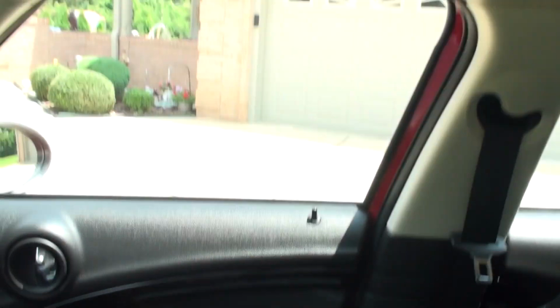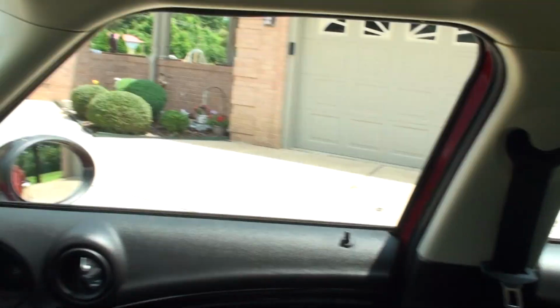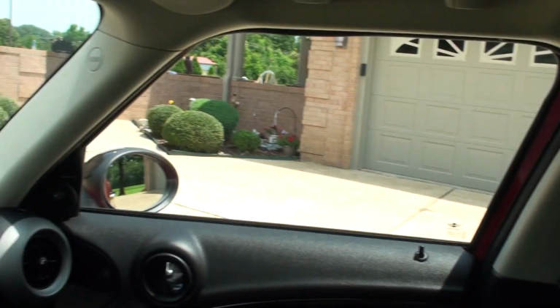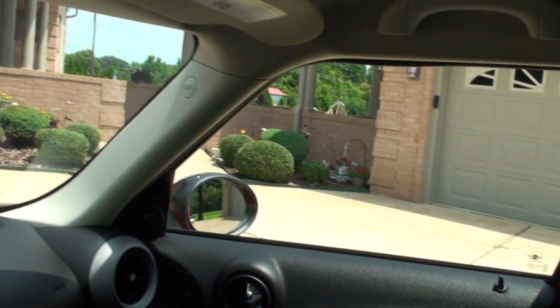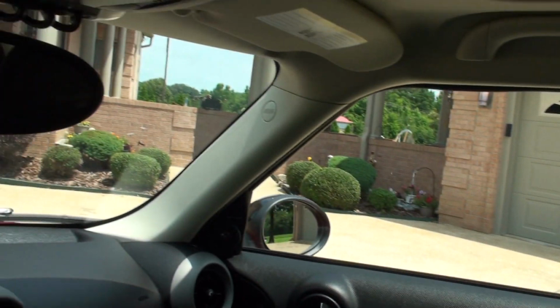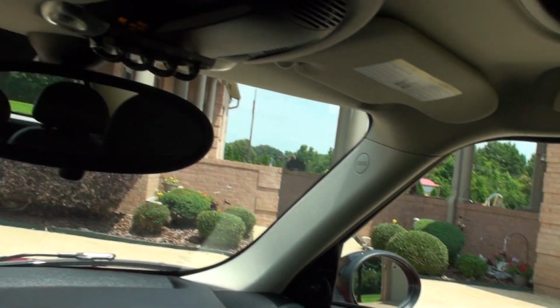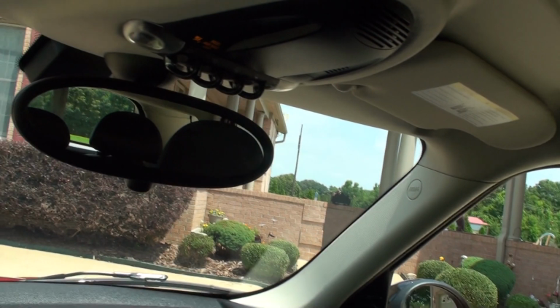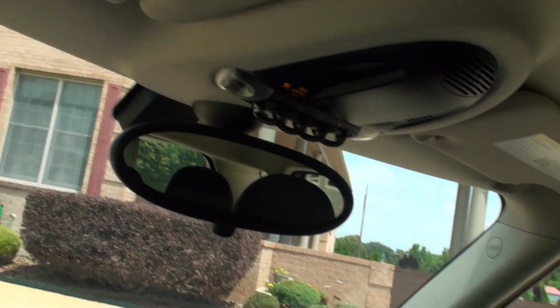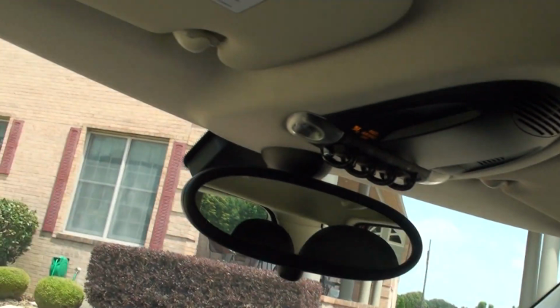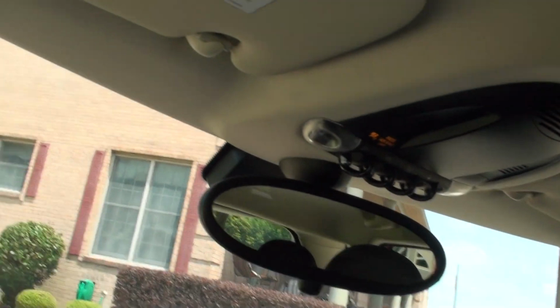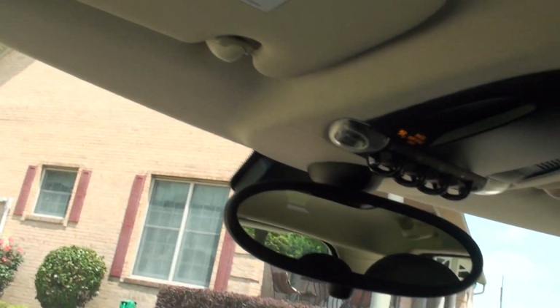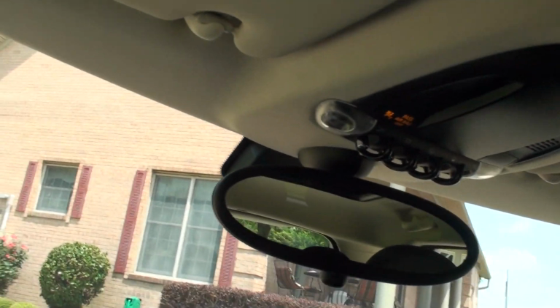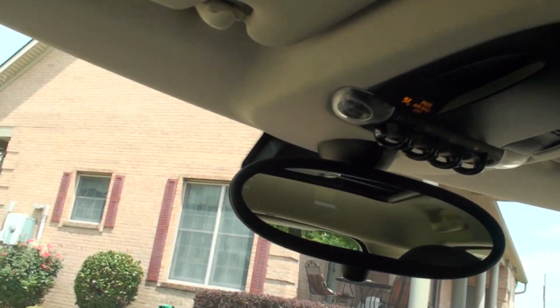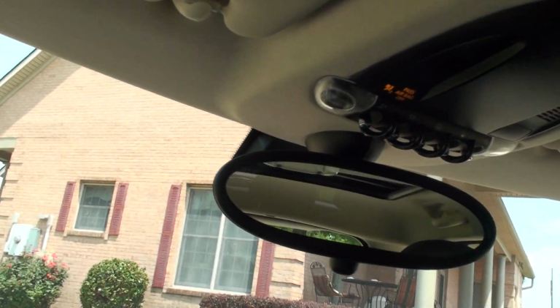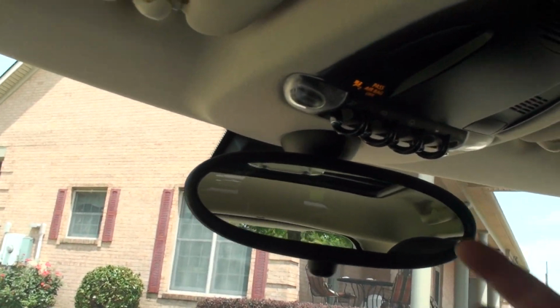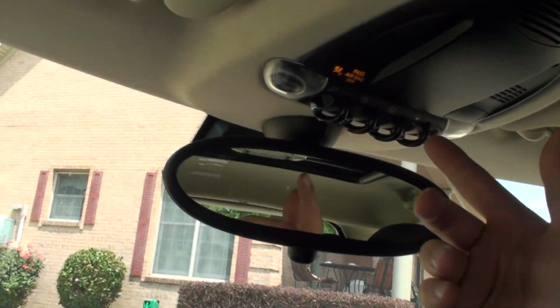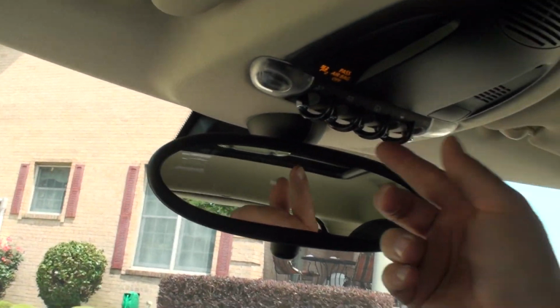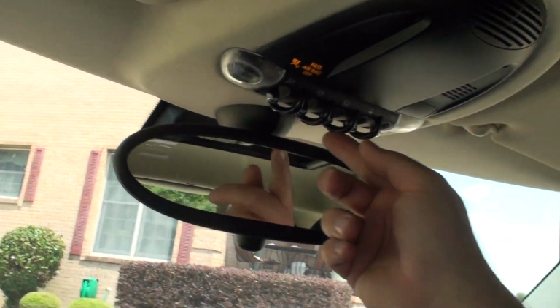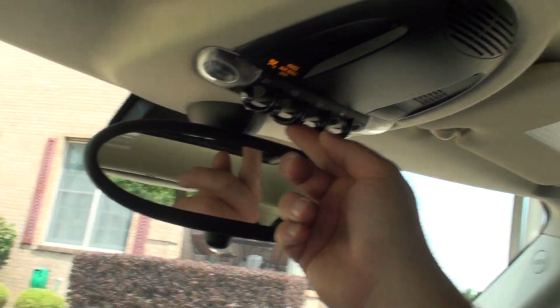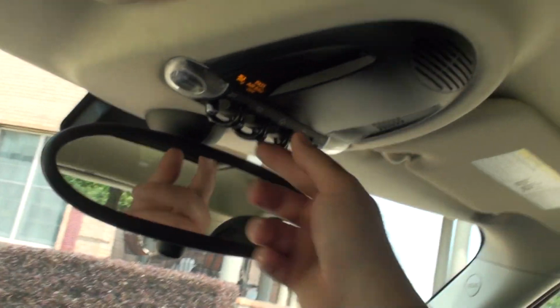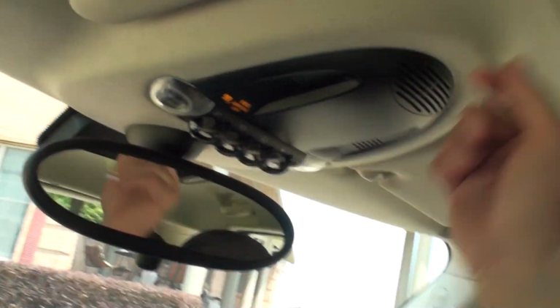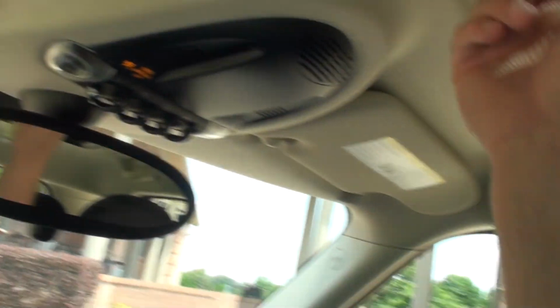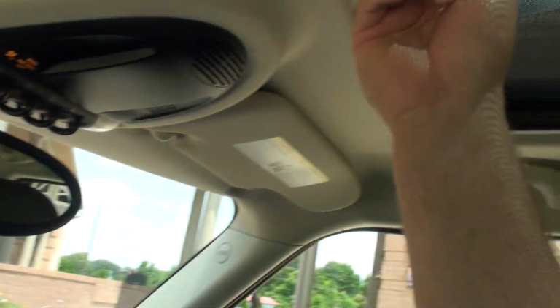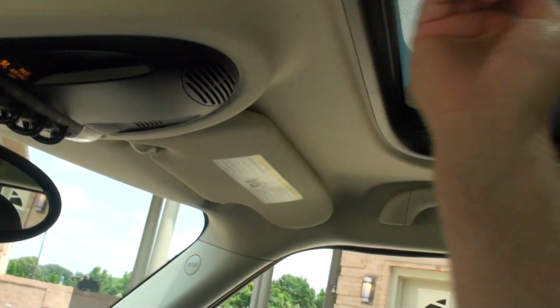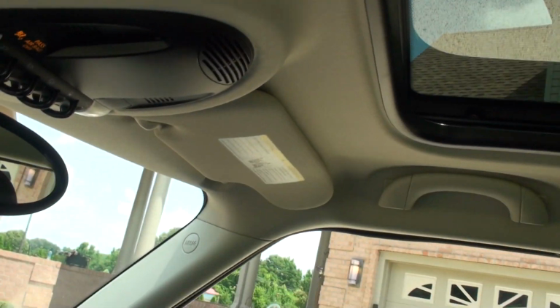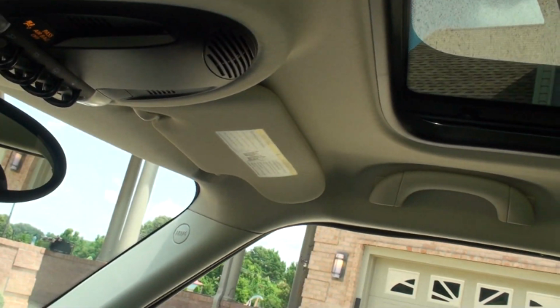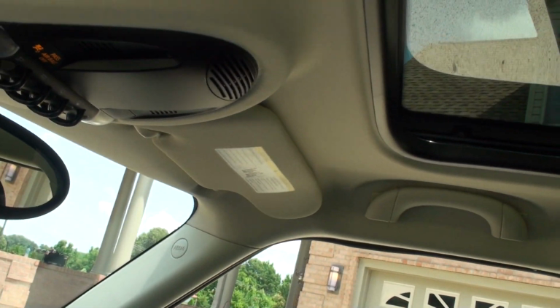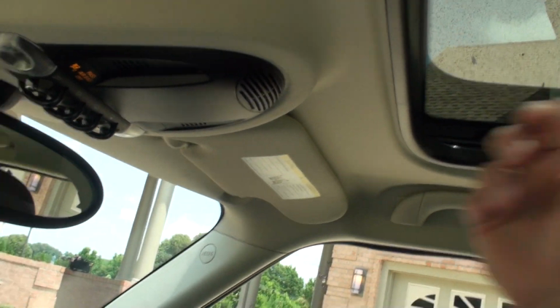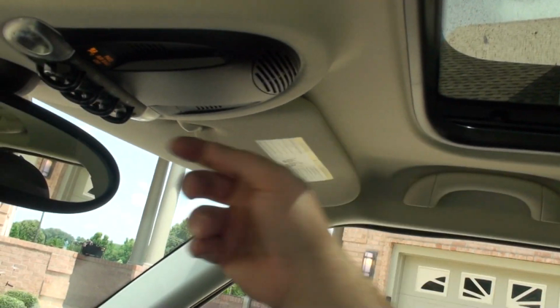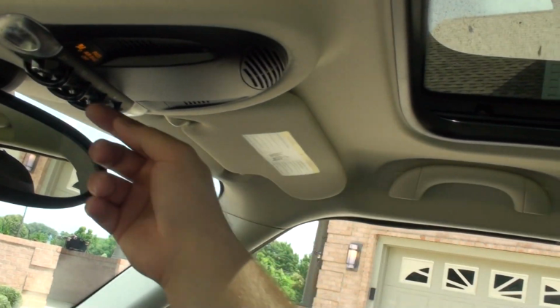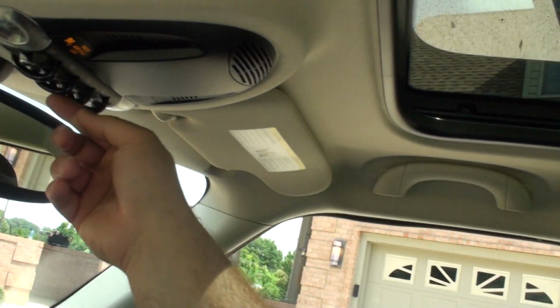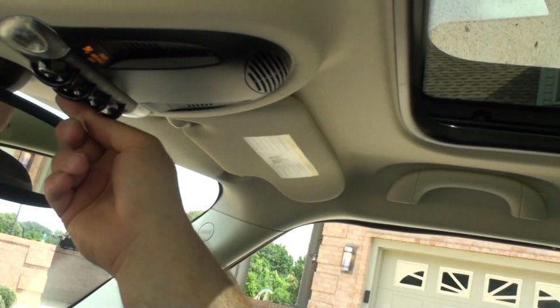Very clean, still smells new. There's your light control and there's your roof.